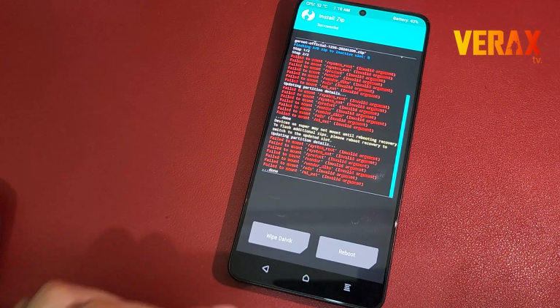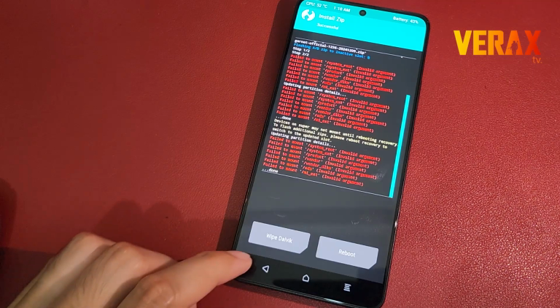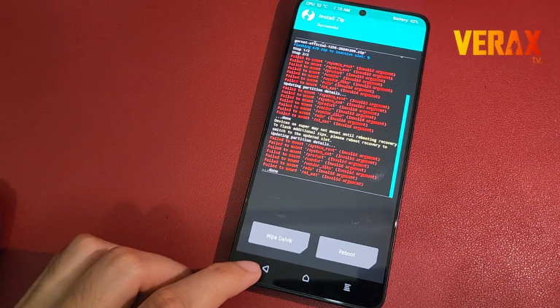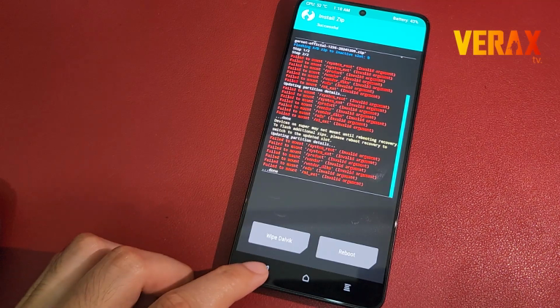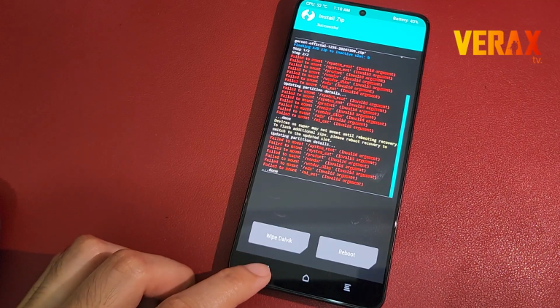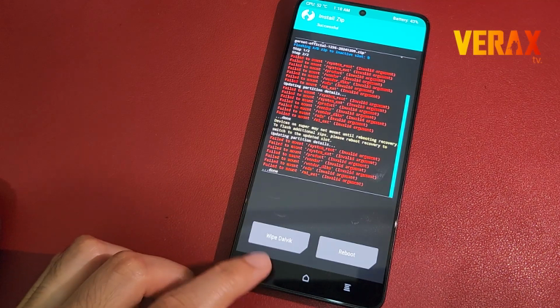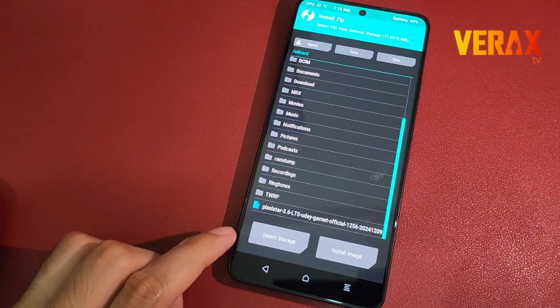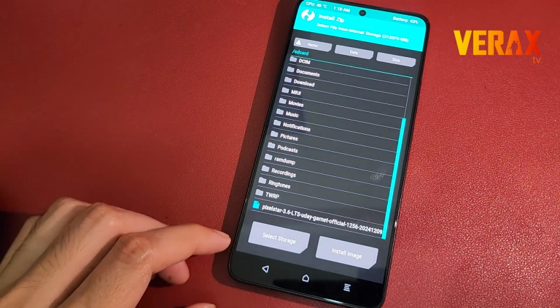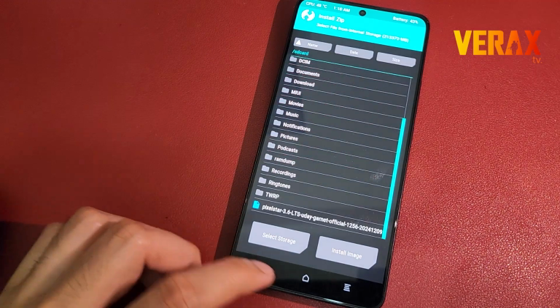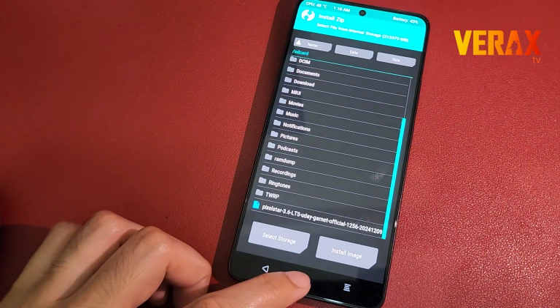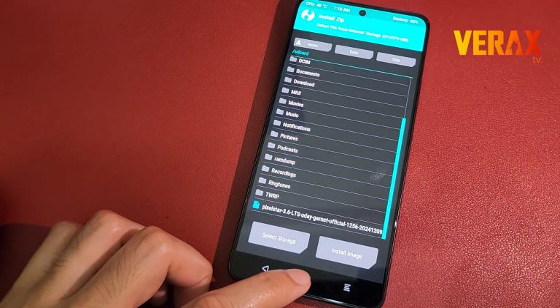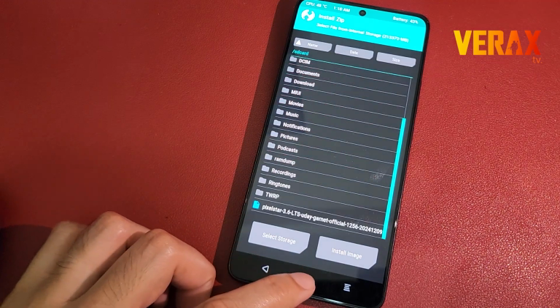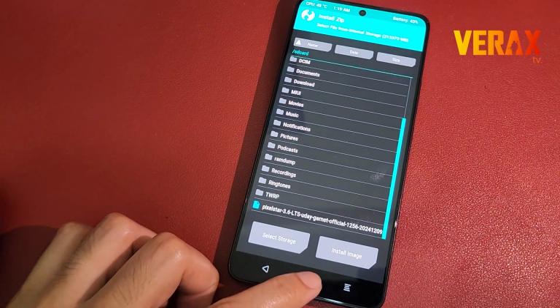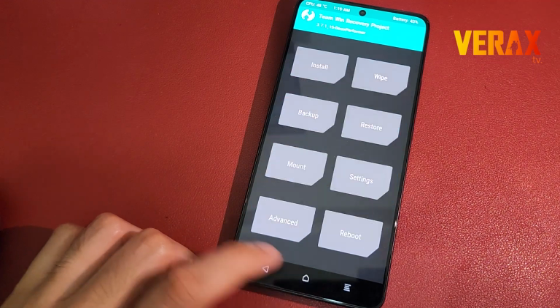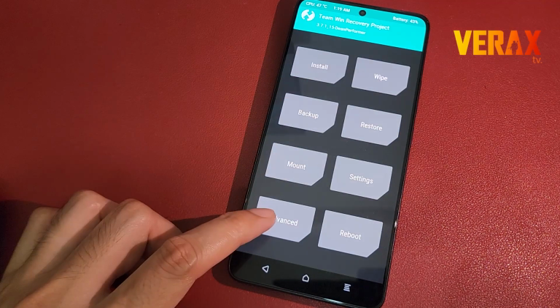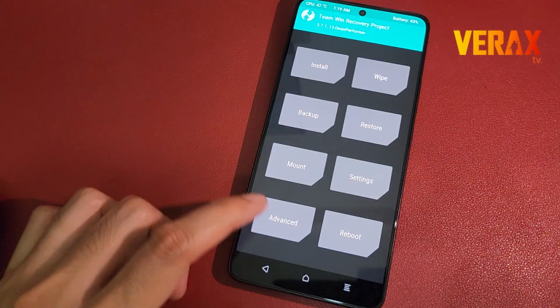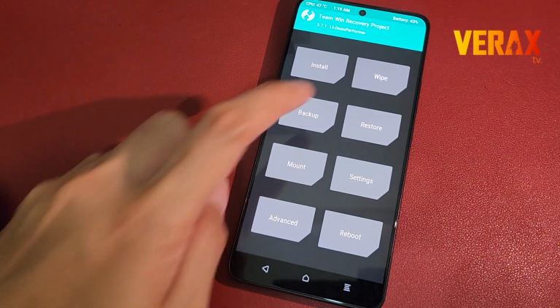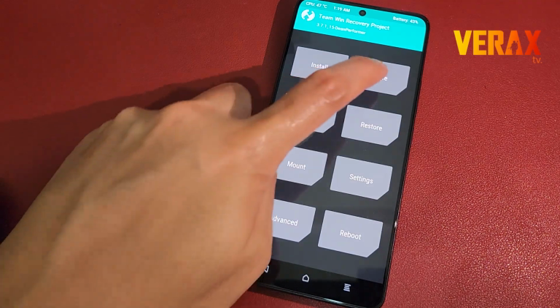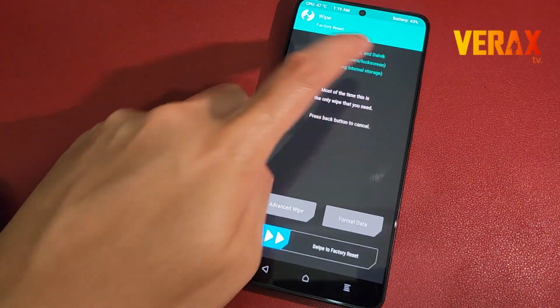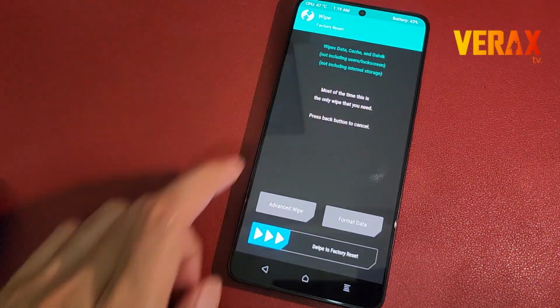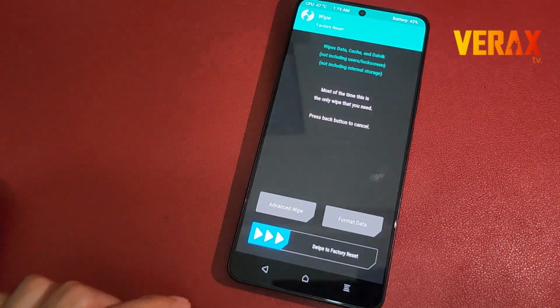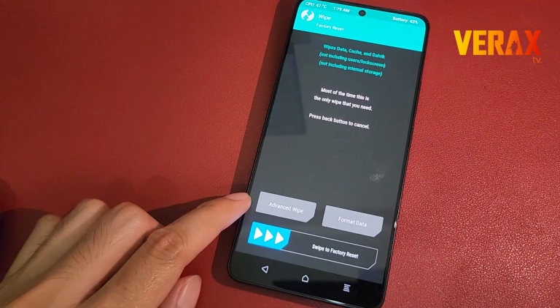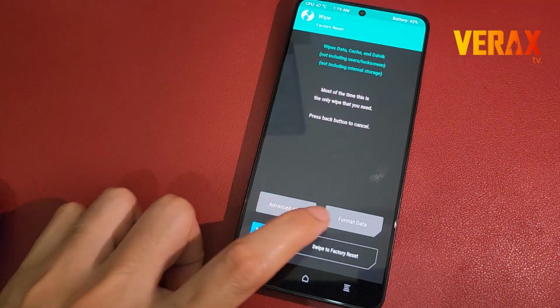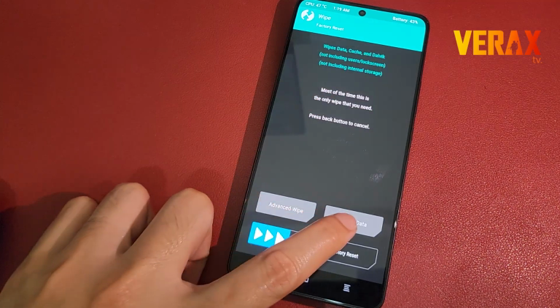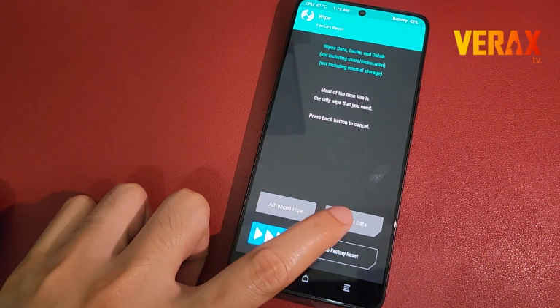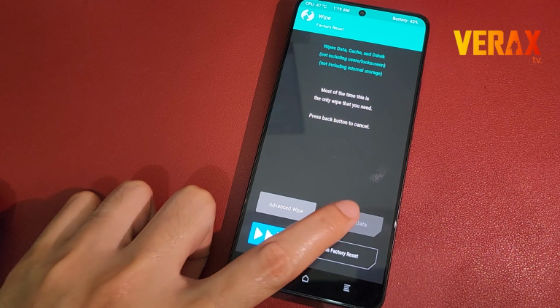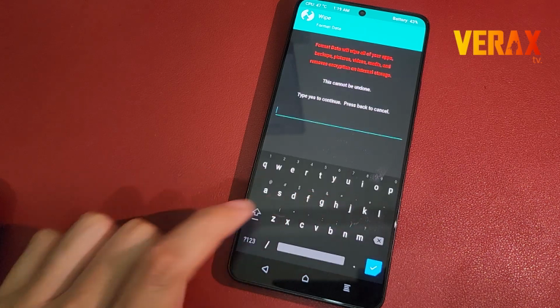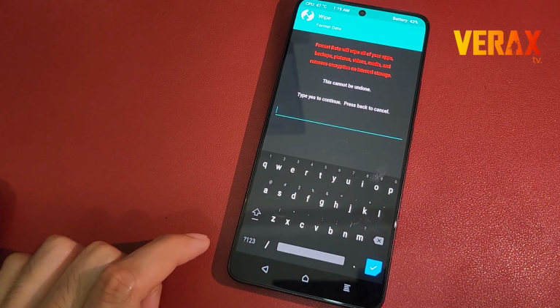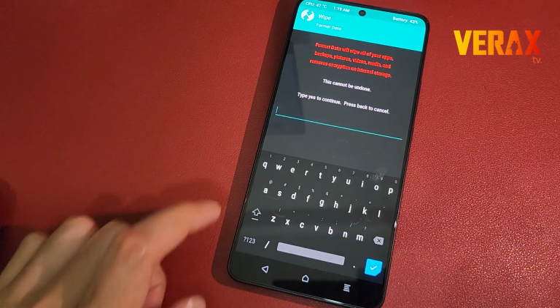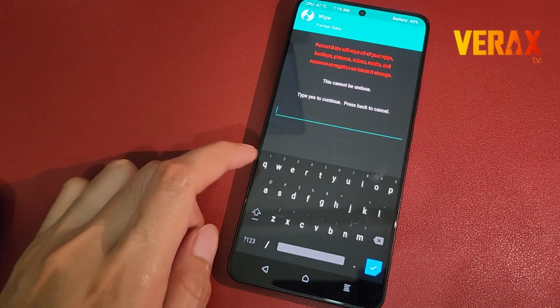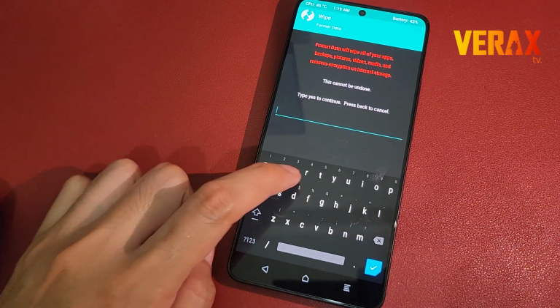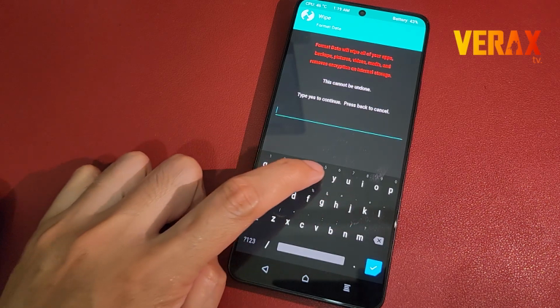After flashing, go back to Home and proceed to the Wipe tab, then Format Data and type 'Yes' to proceed with formatting the device.